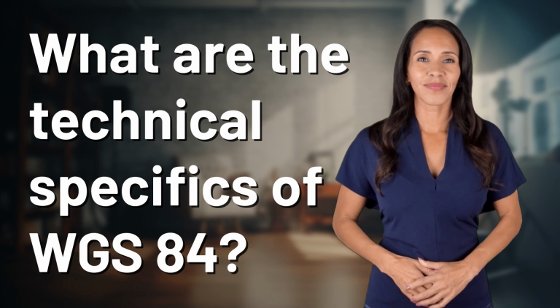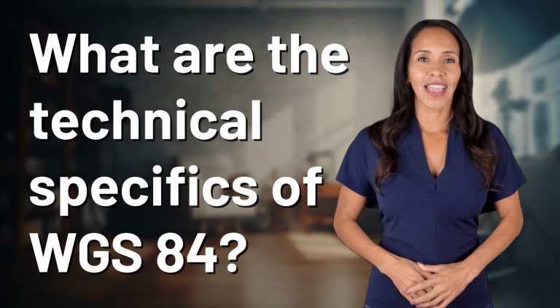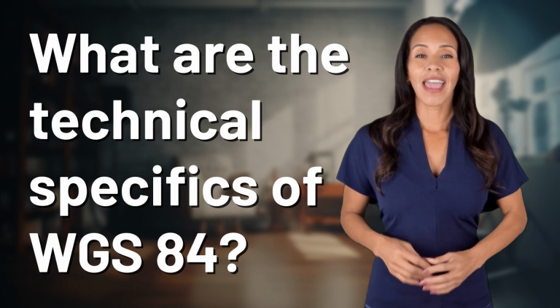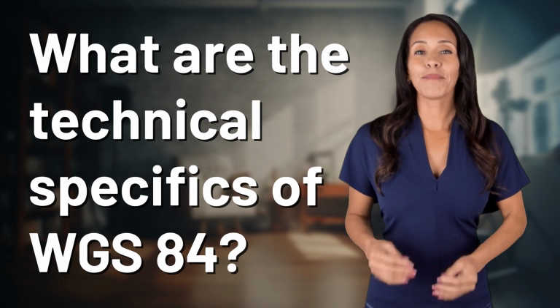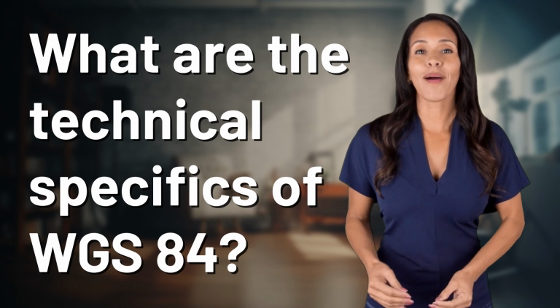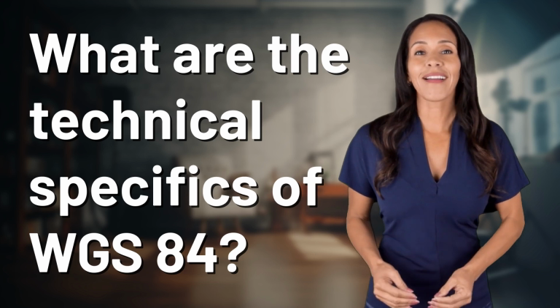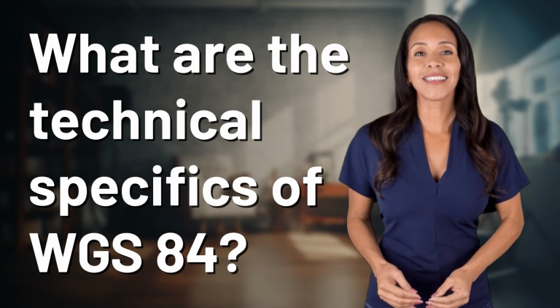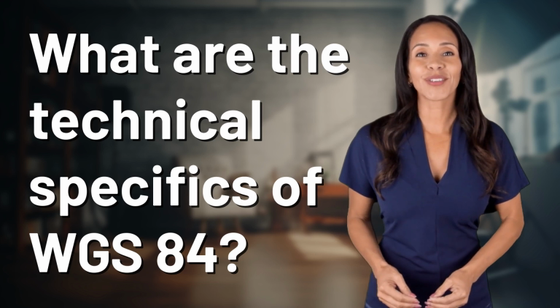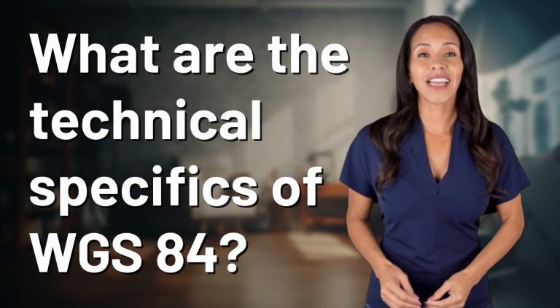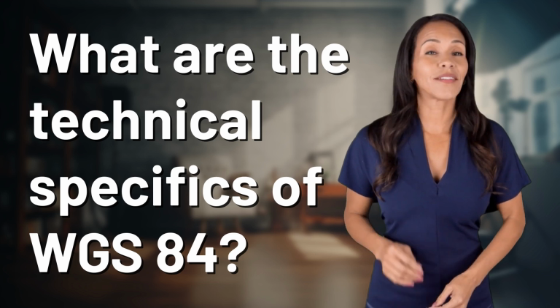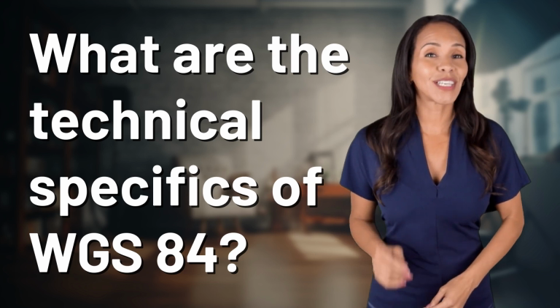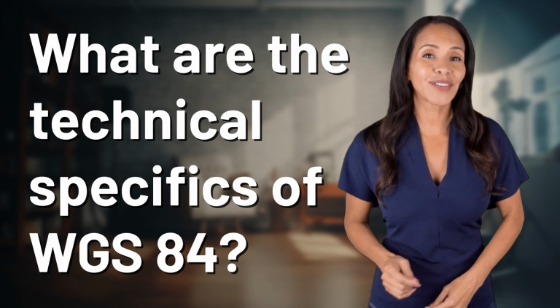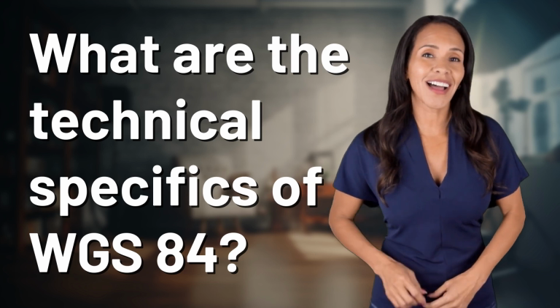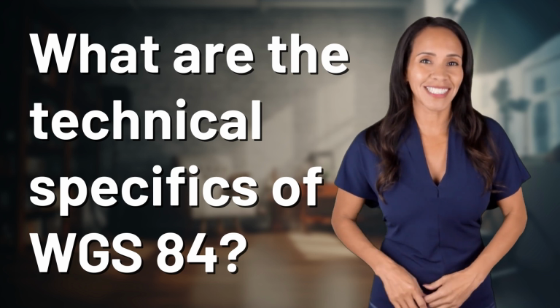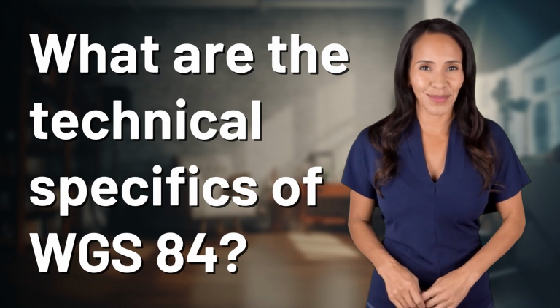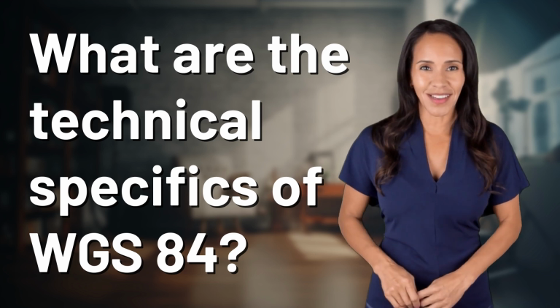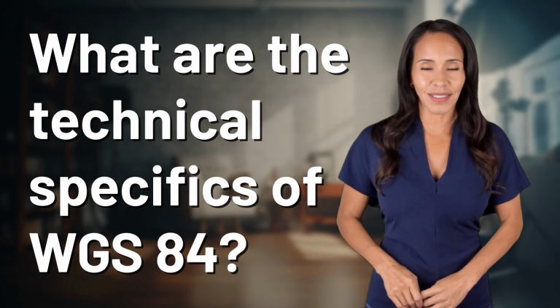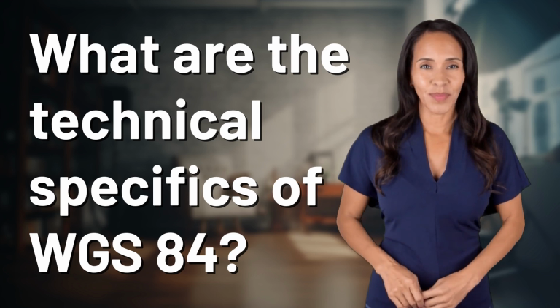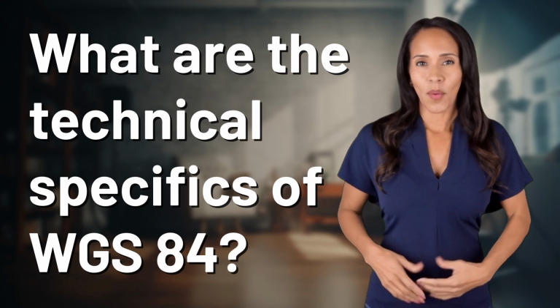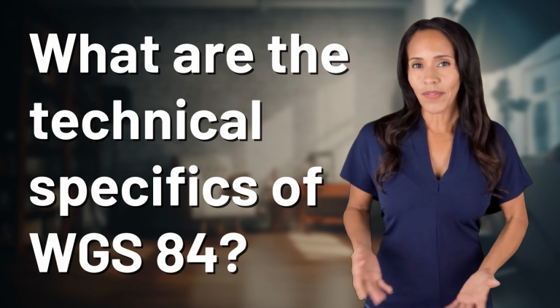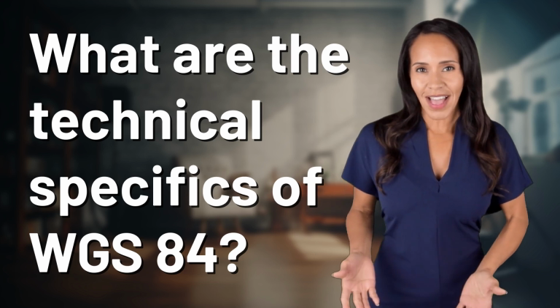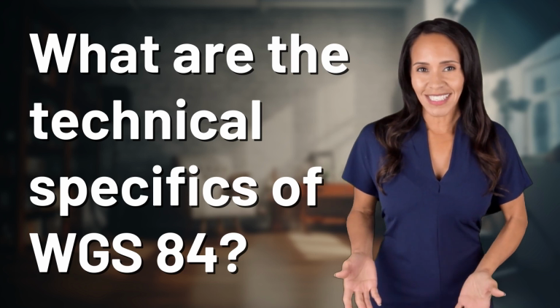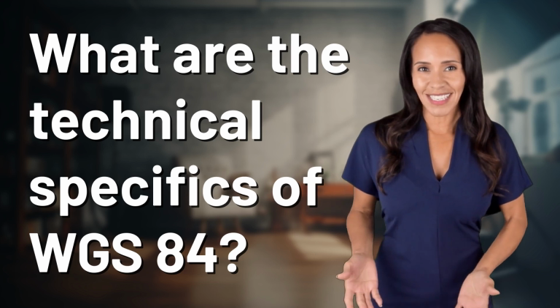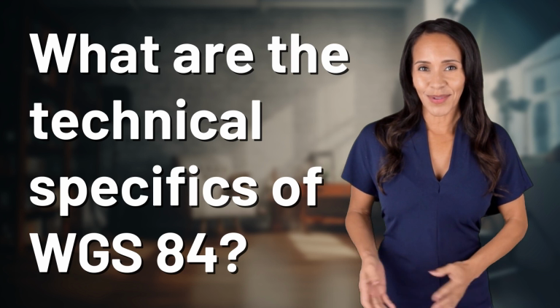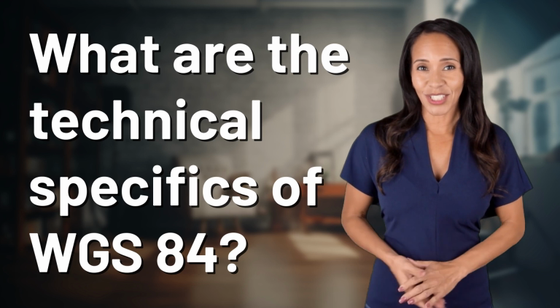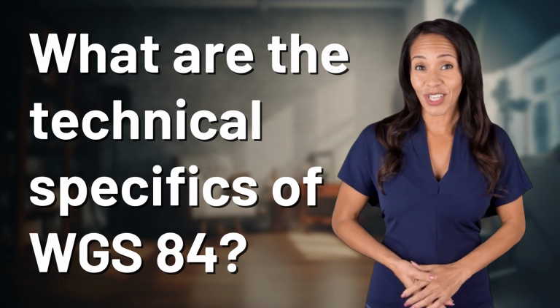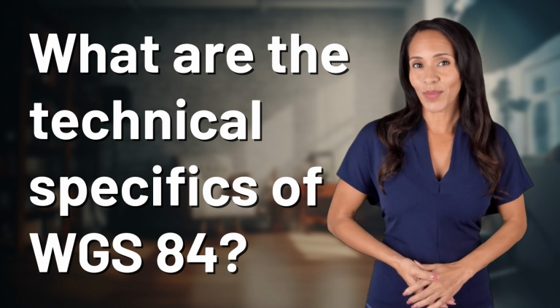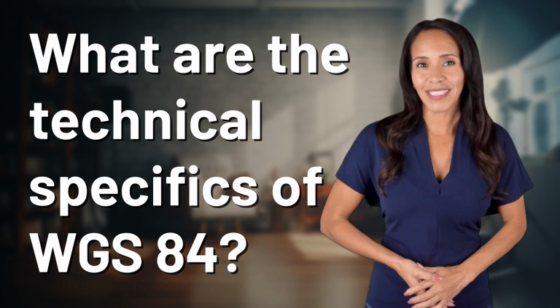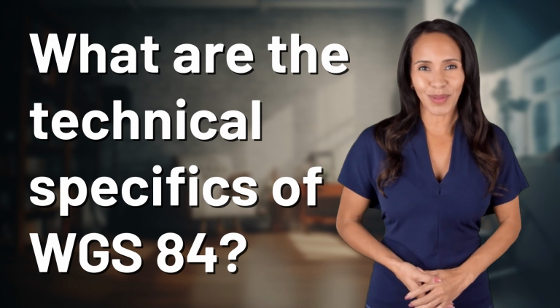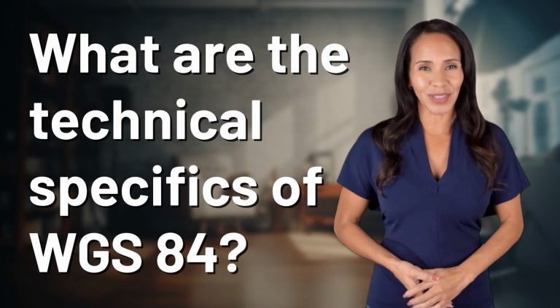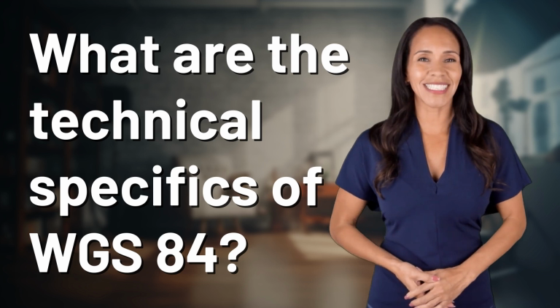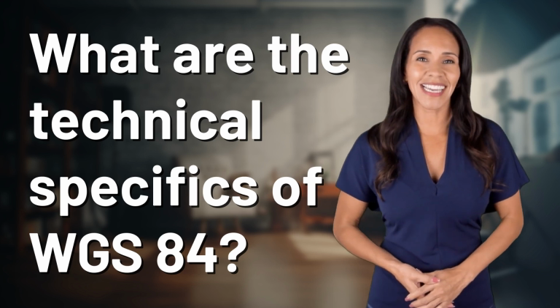Embark on a journey of curiosity with us. What fascinating questions are we exploring today?